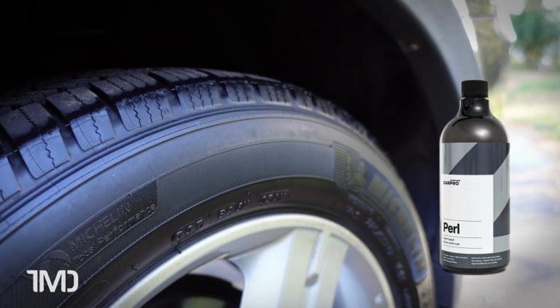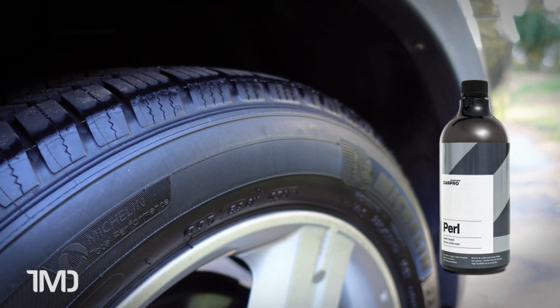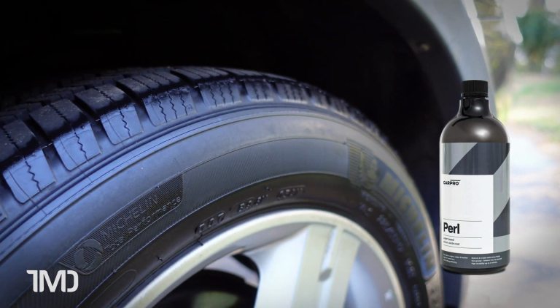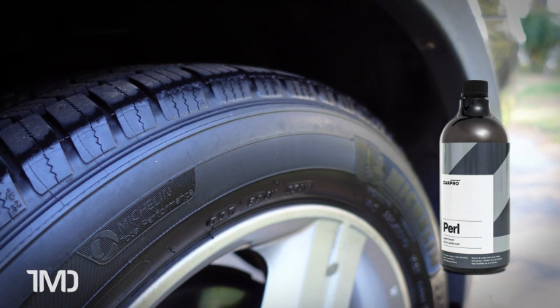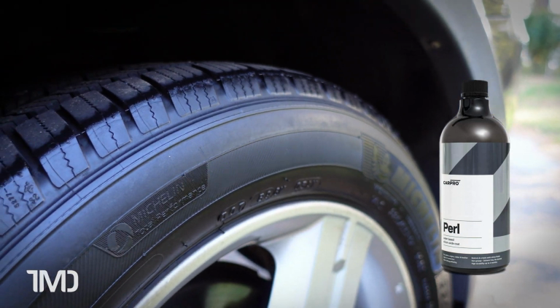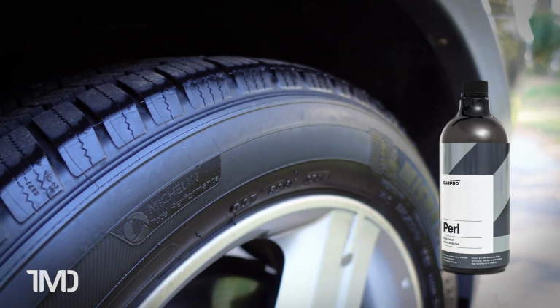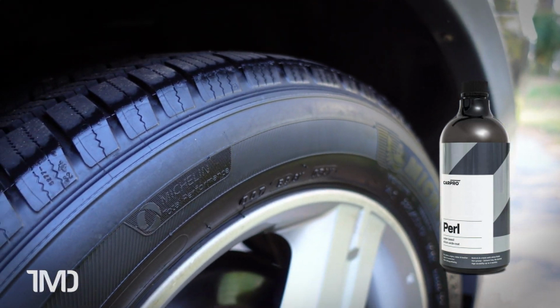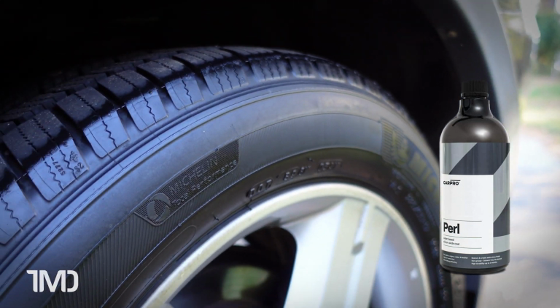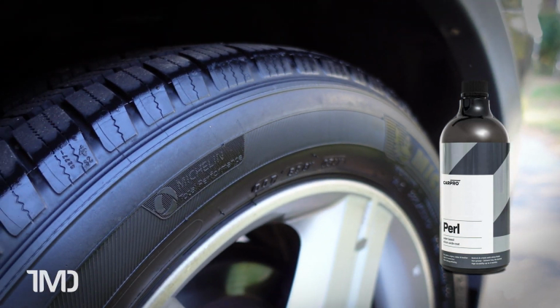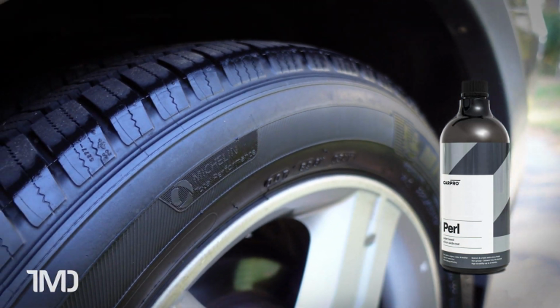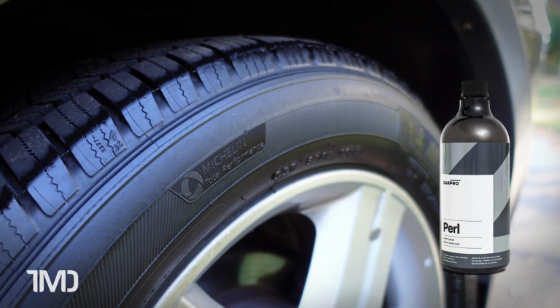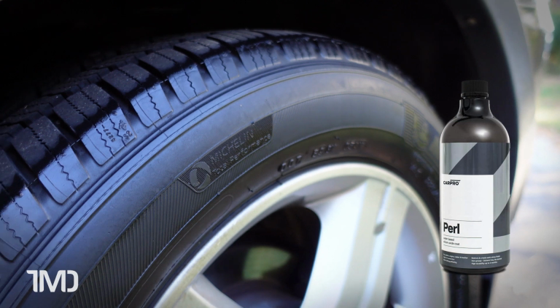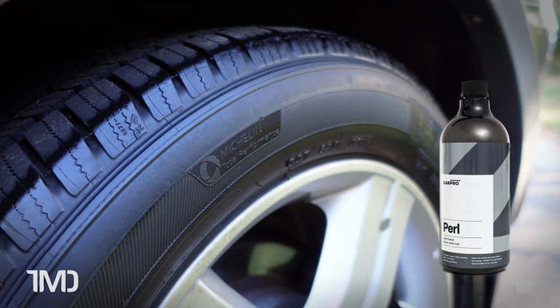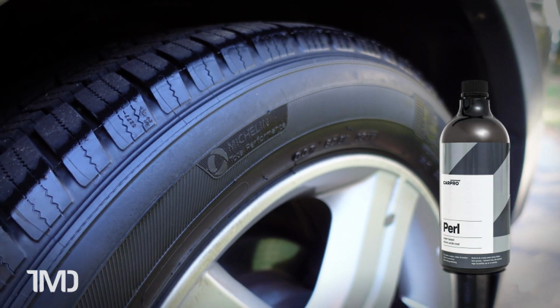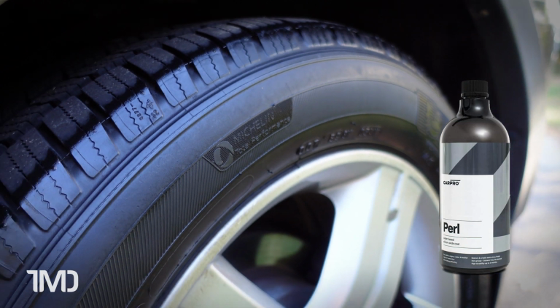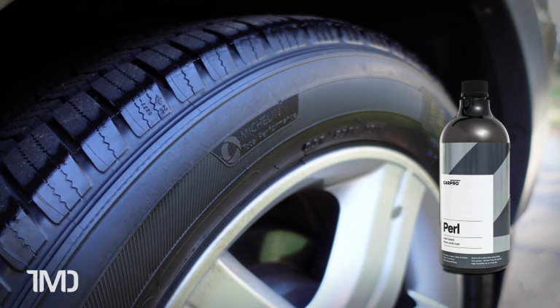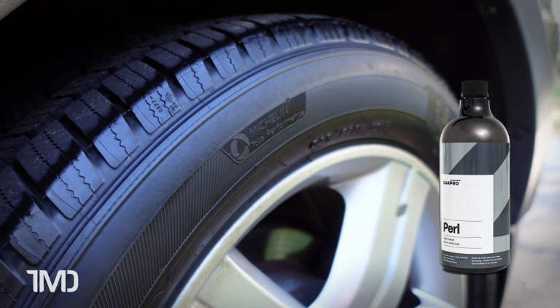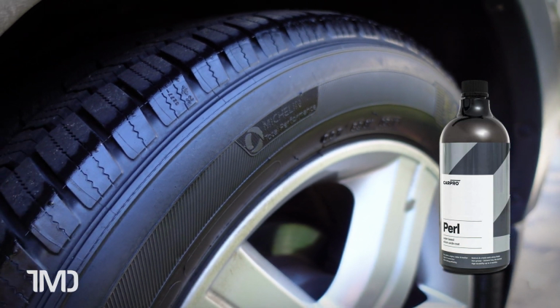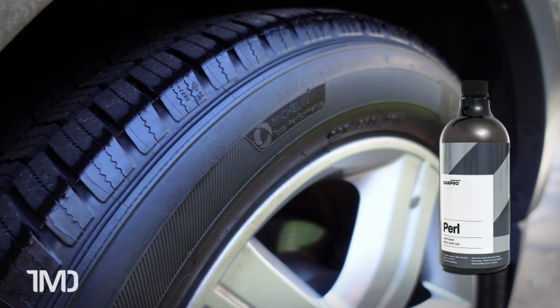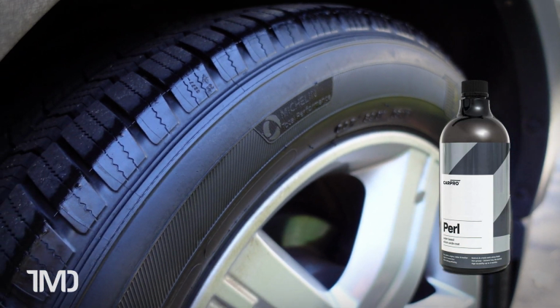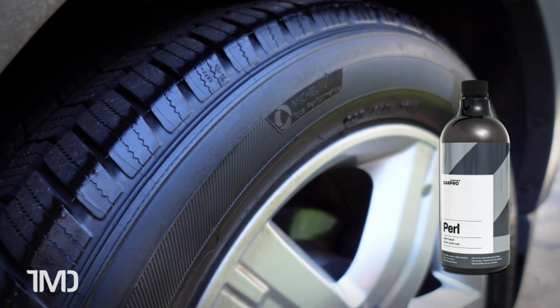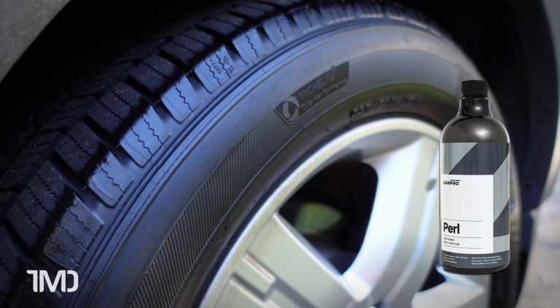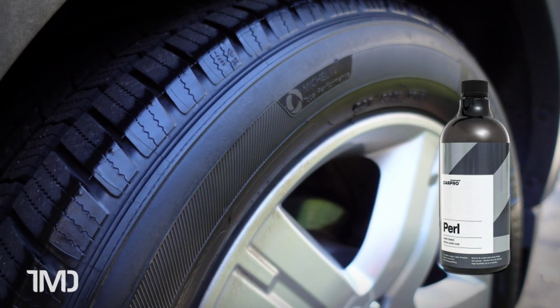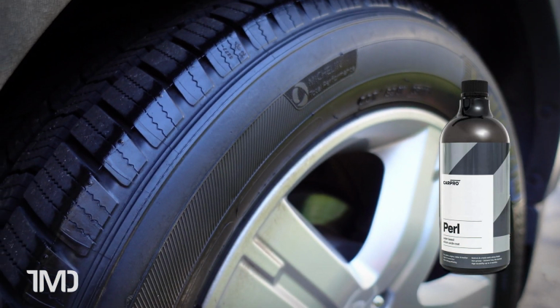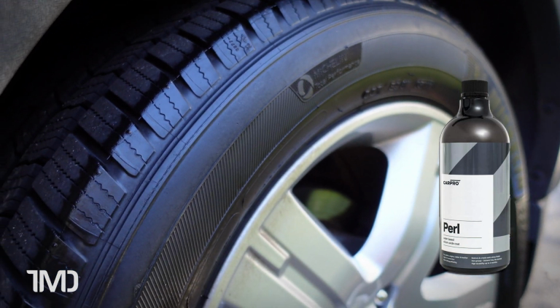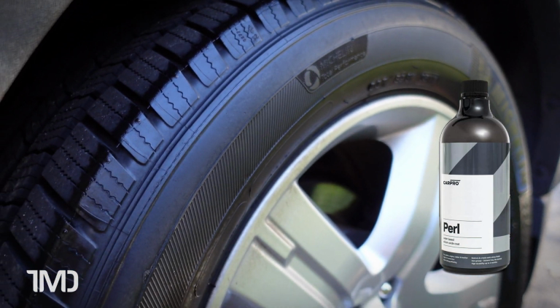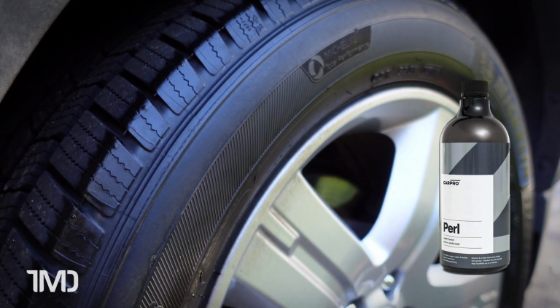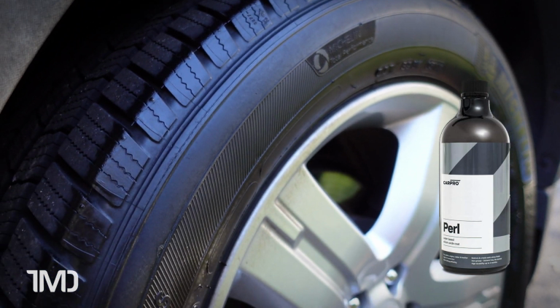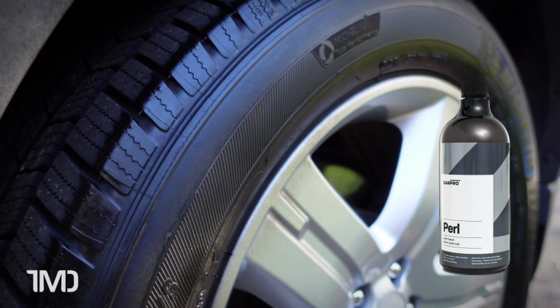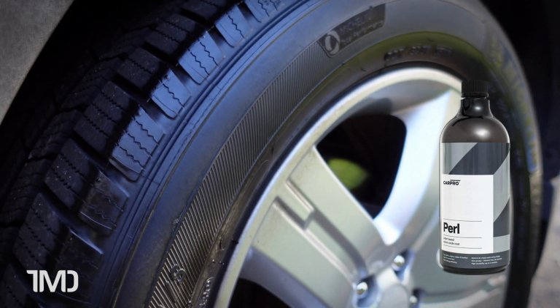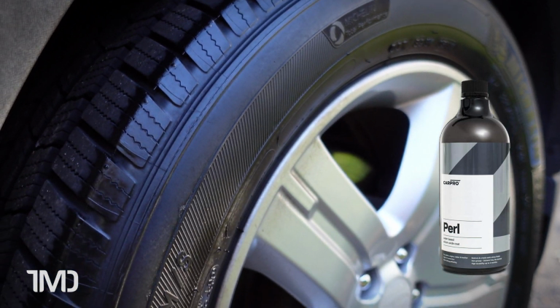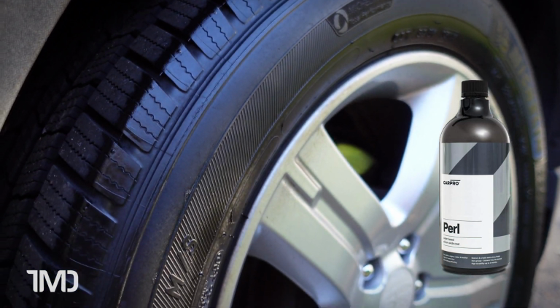The Pearl retains most of its semi-gloss sheen. As you can see, it still has a very nice semi-gloss finish to it.